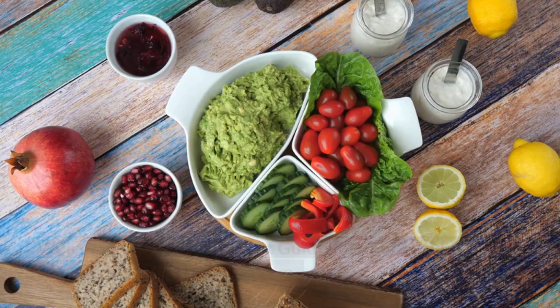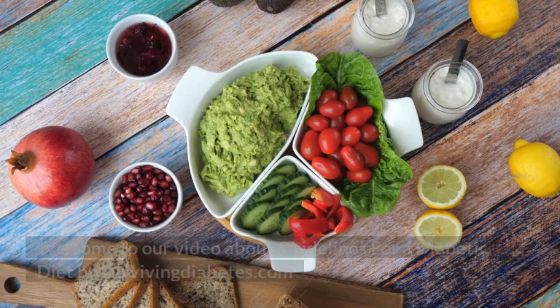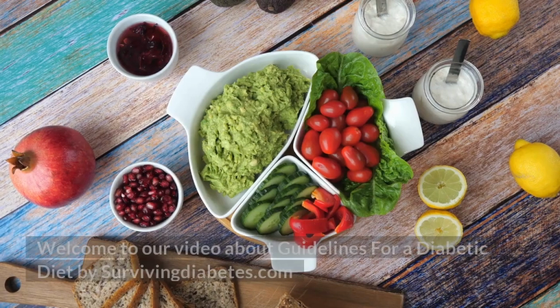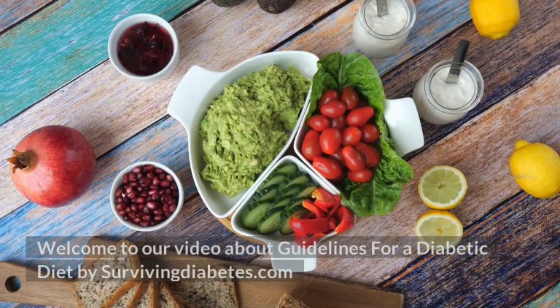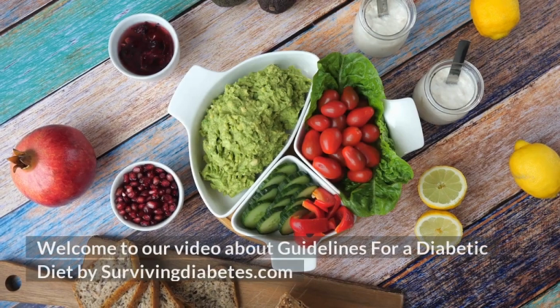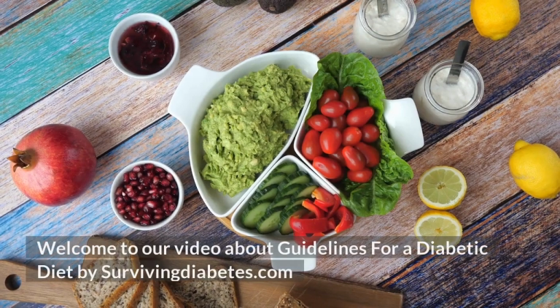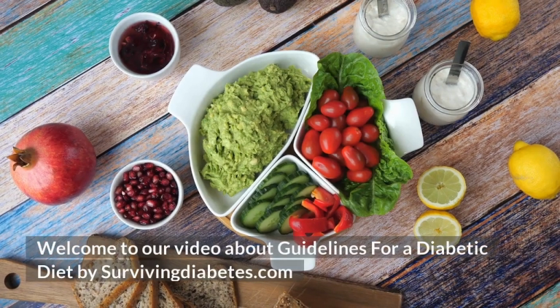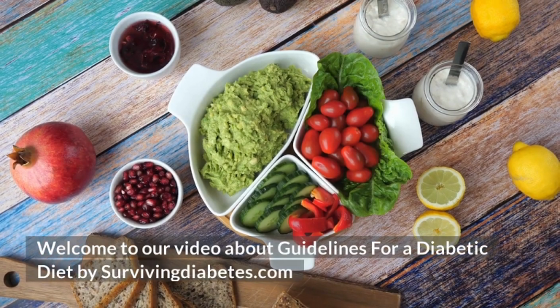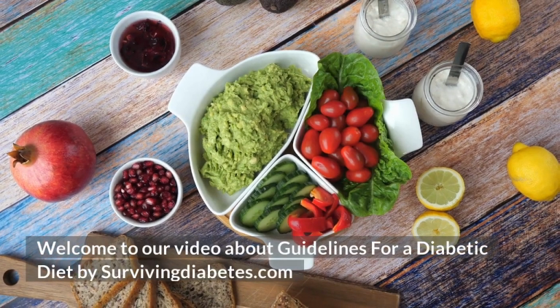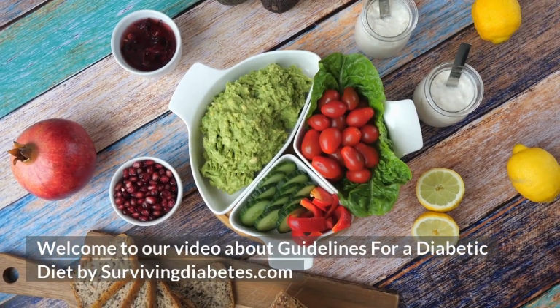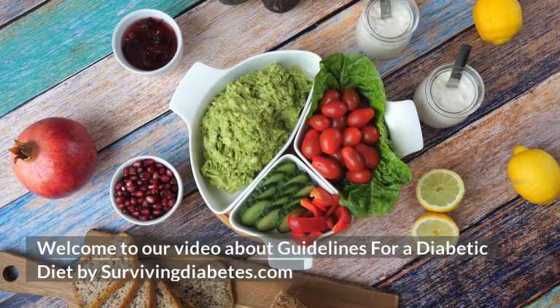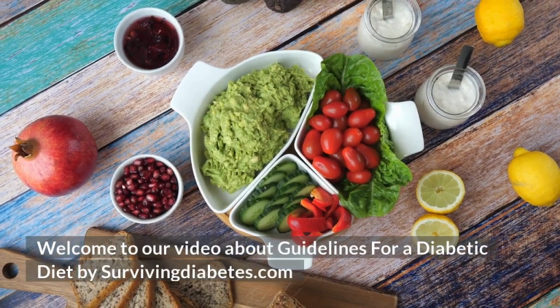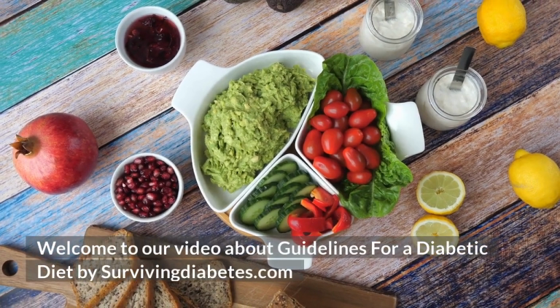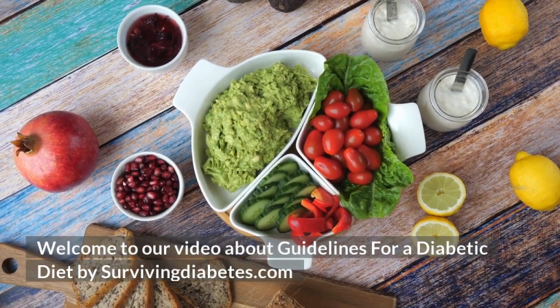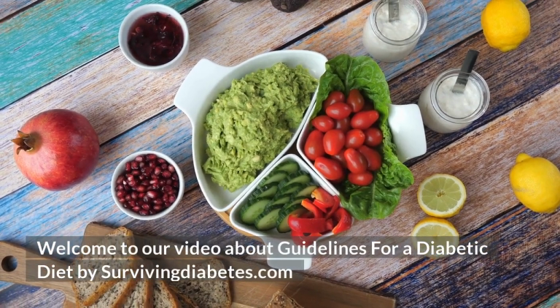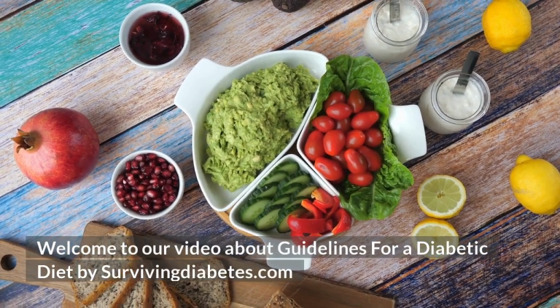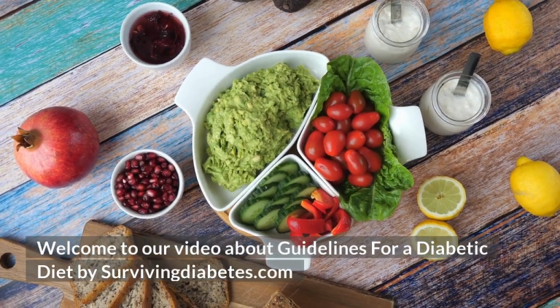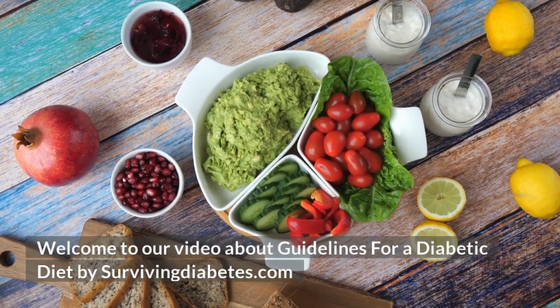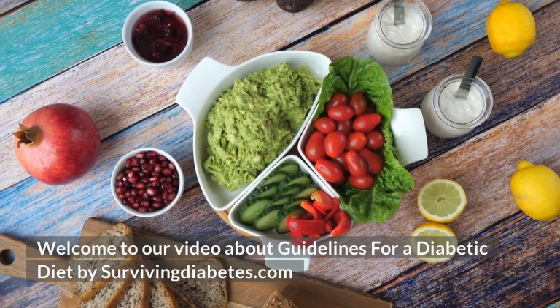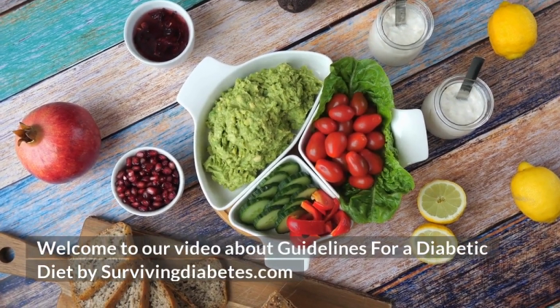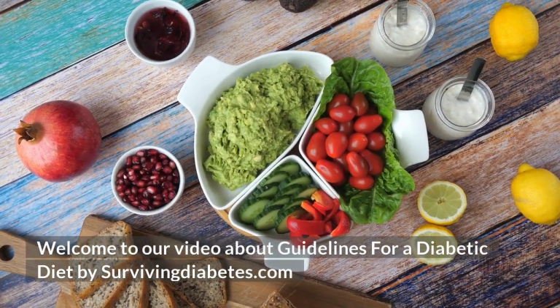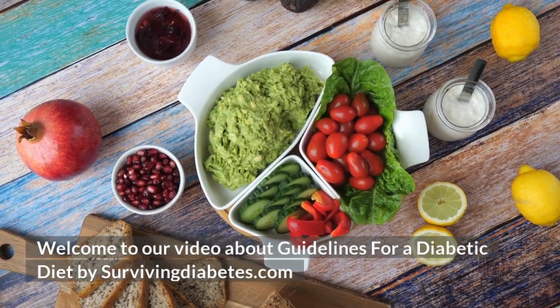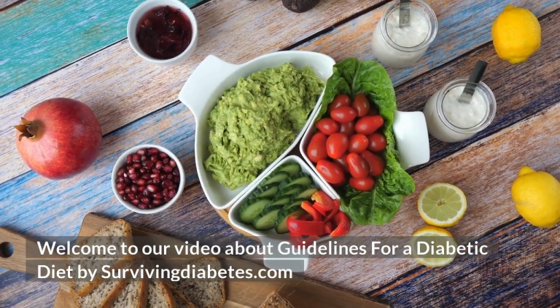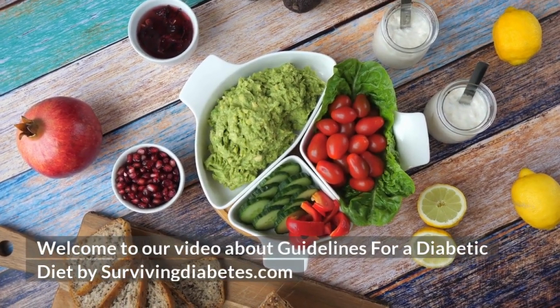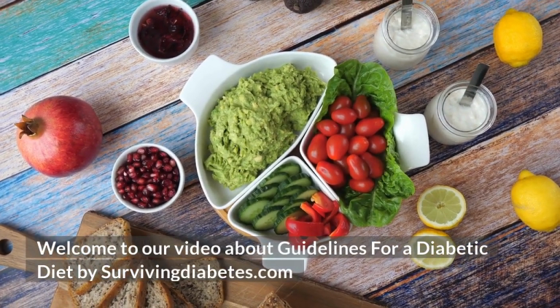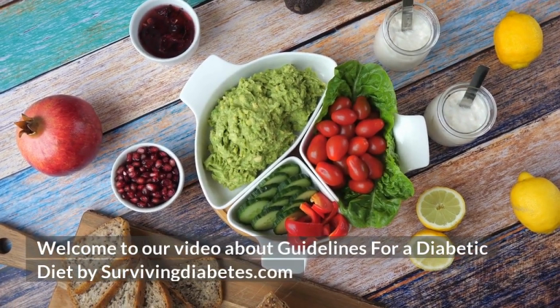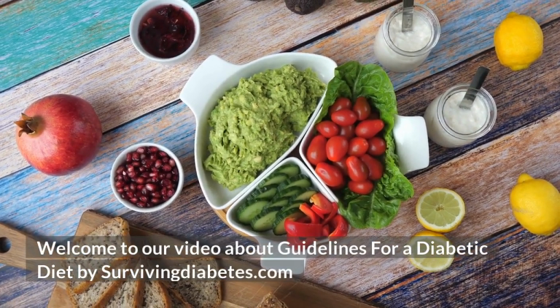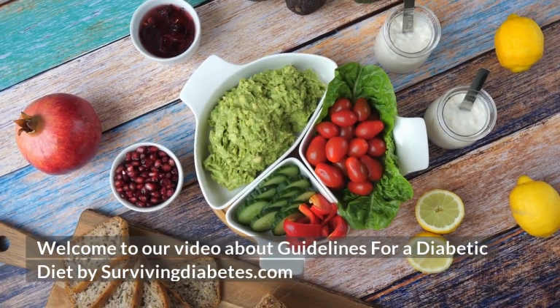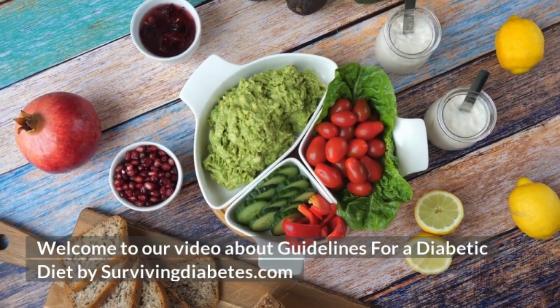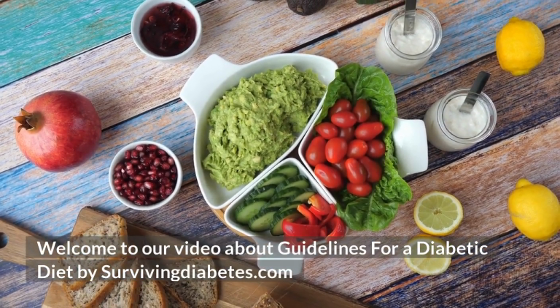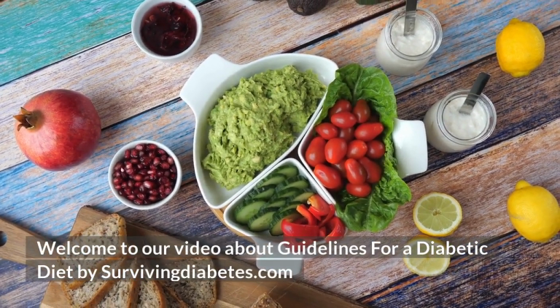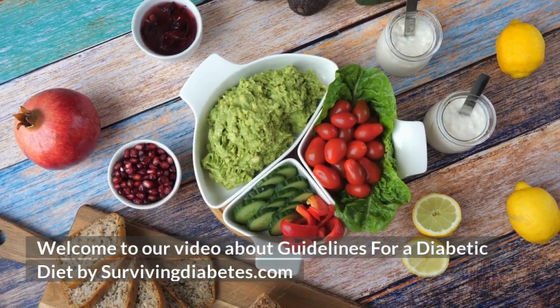Welcome to our video about guidelines for a diabetic diet by survivingdiabetes.com.